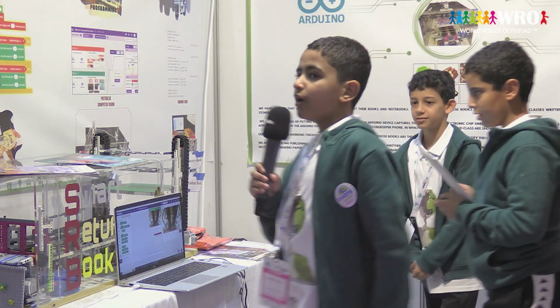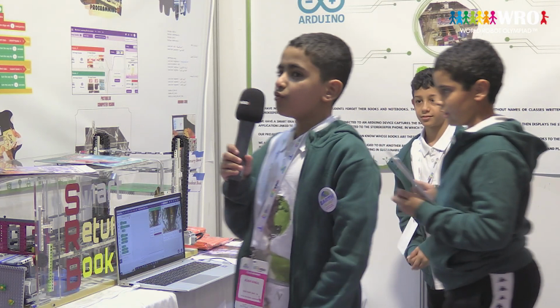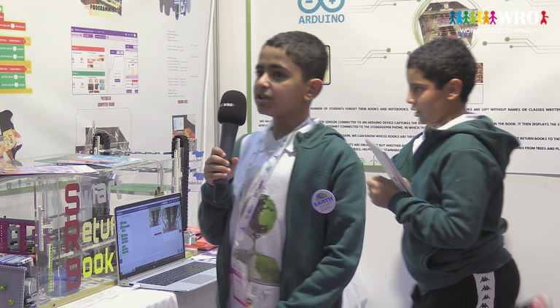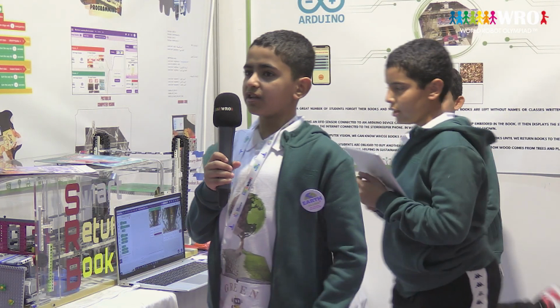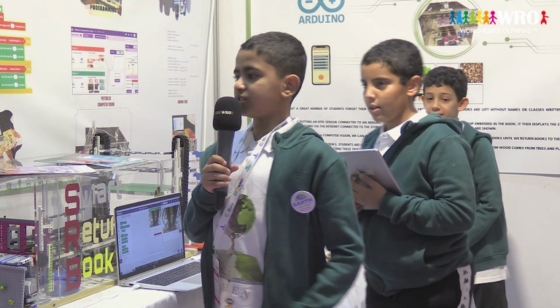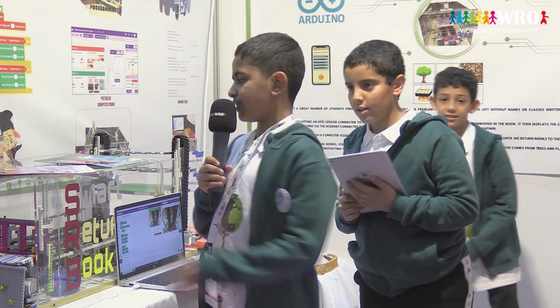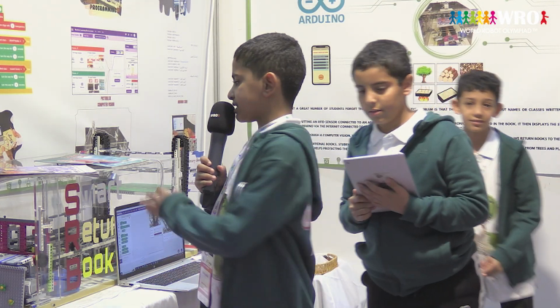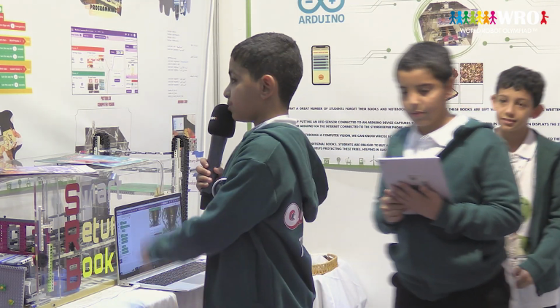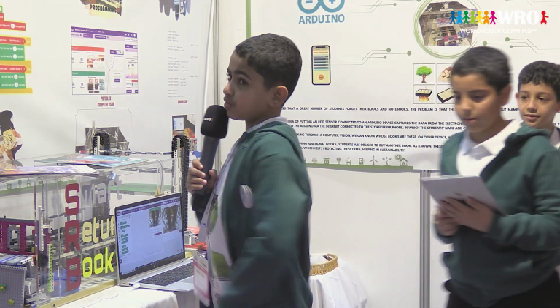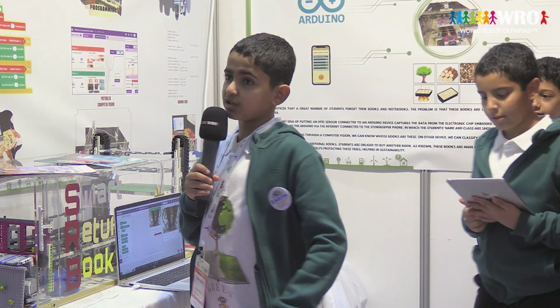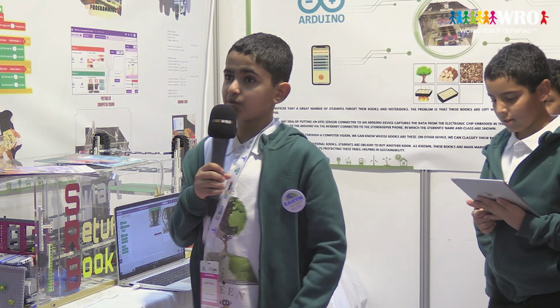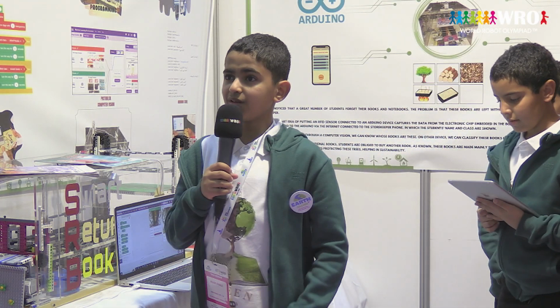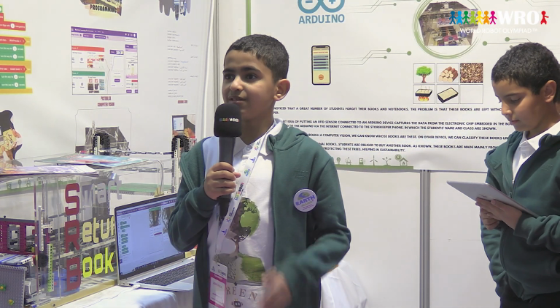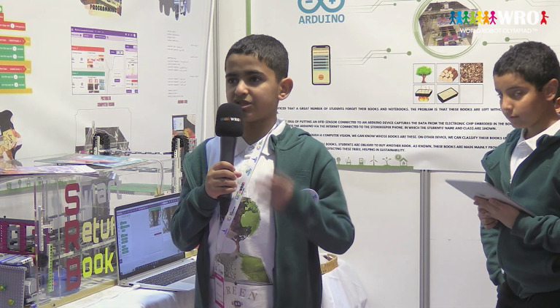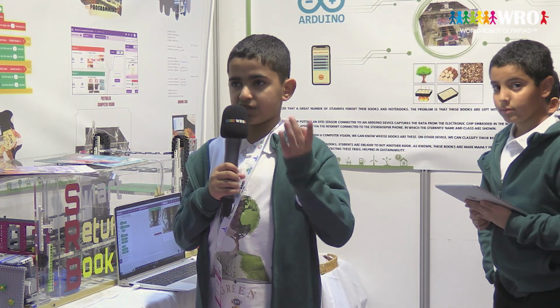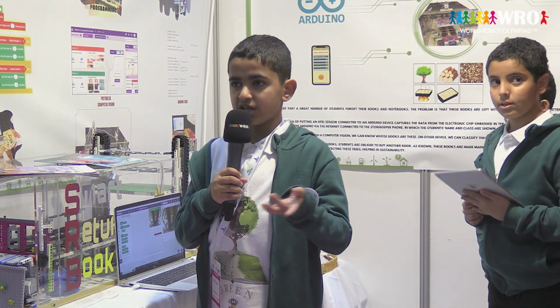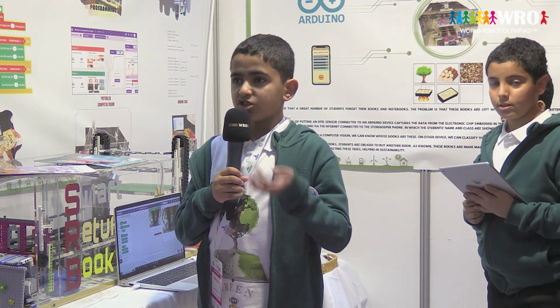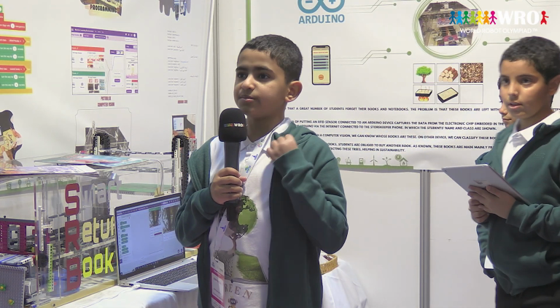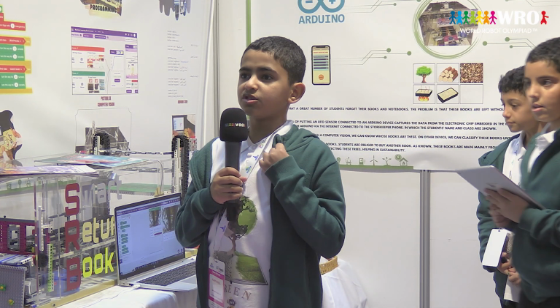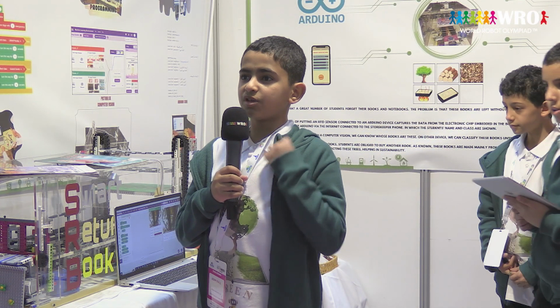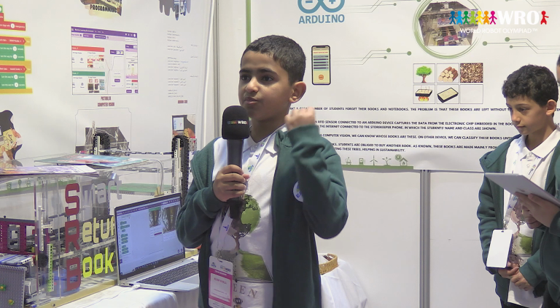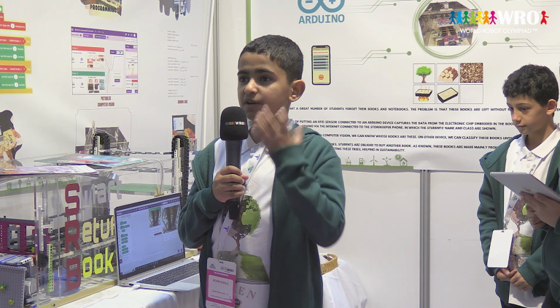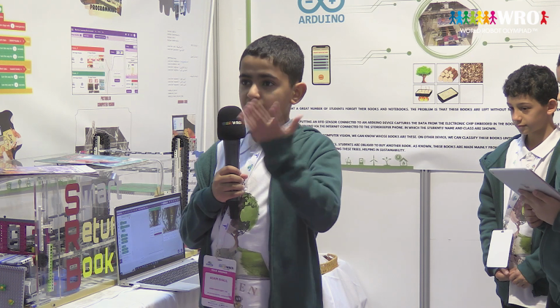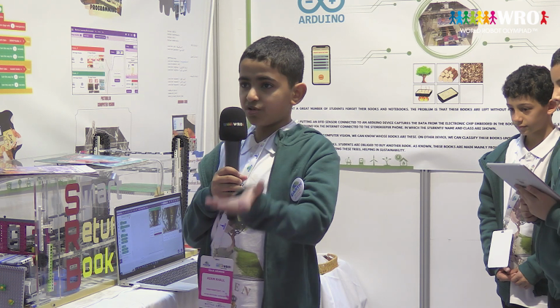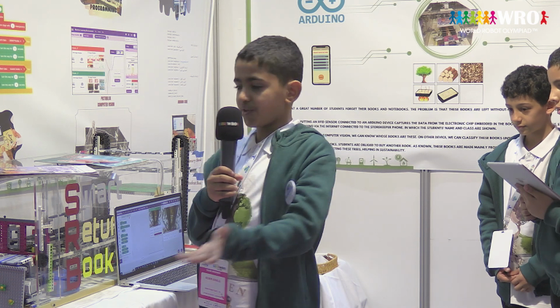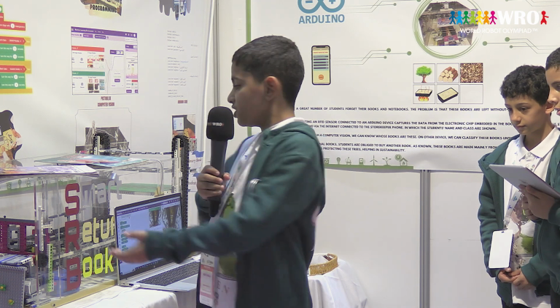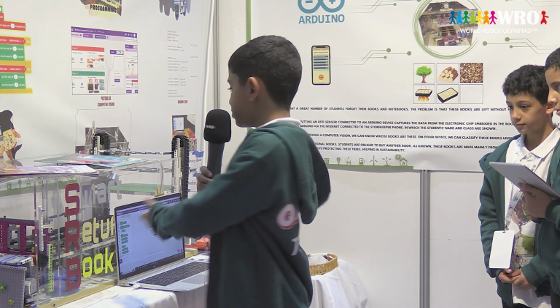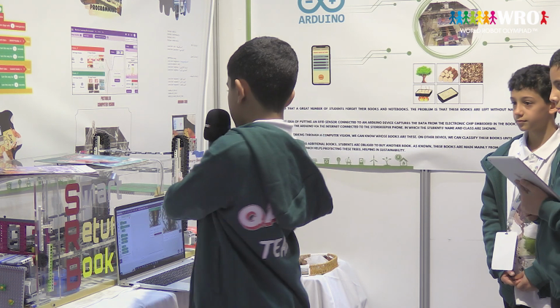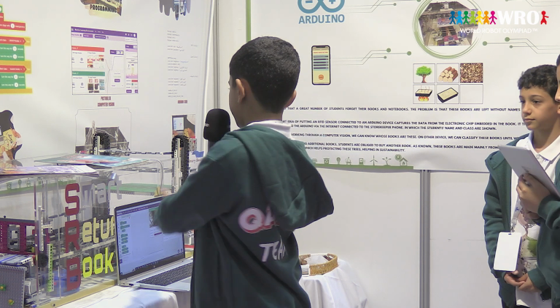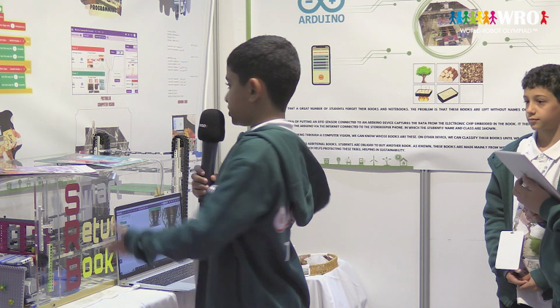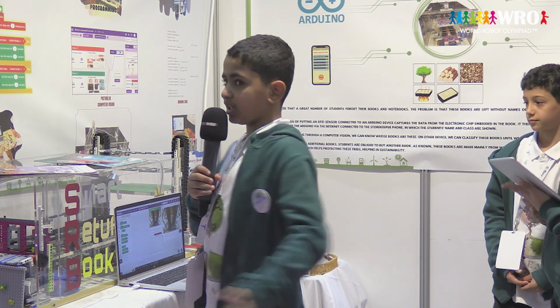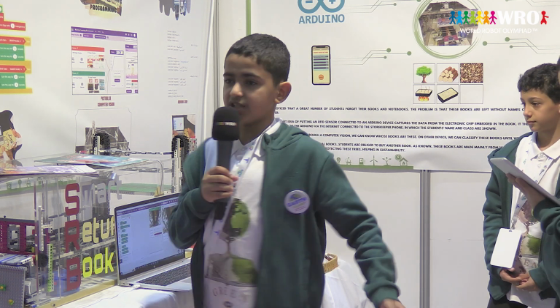We think that this device can be connected with learning resources, and it helps you get books after borrowing using artificial intelligence.